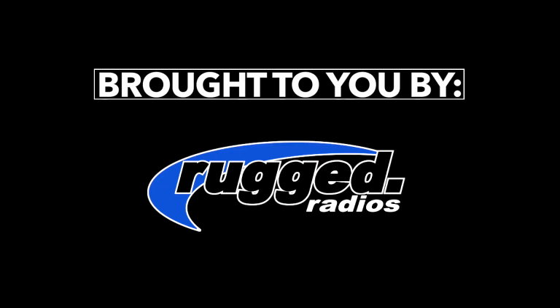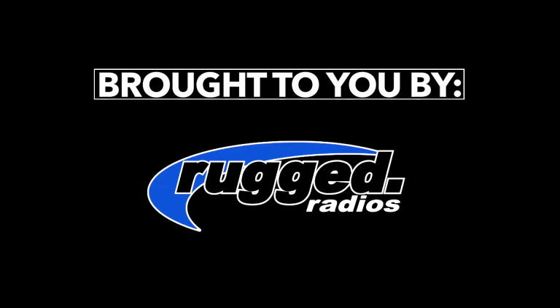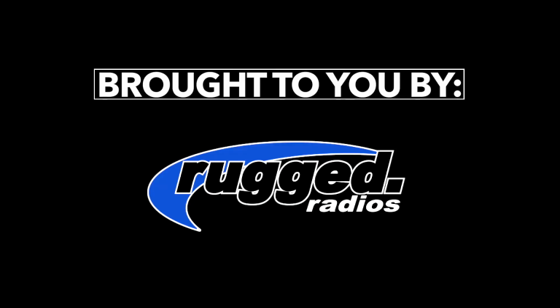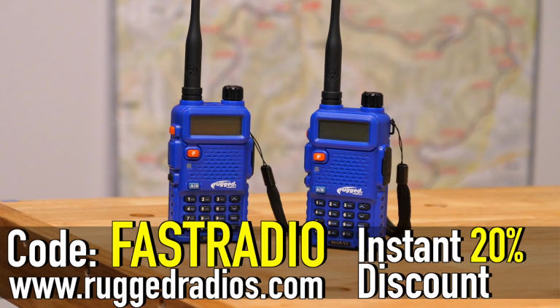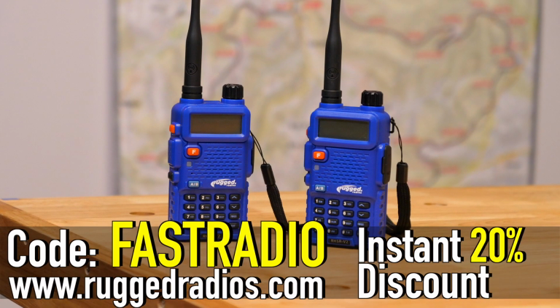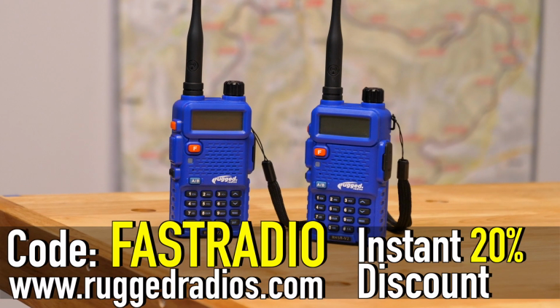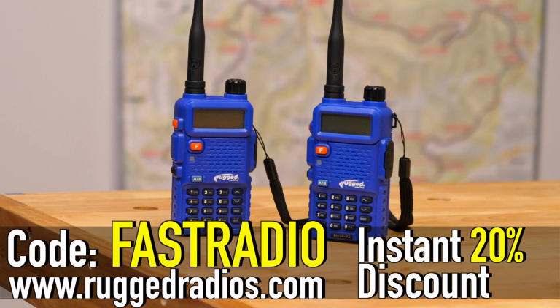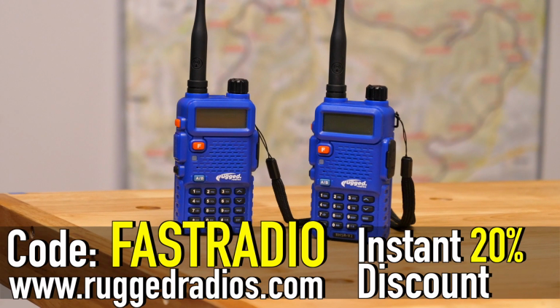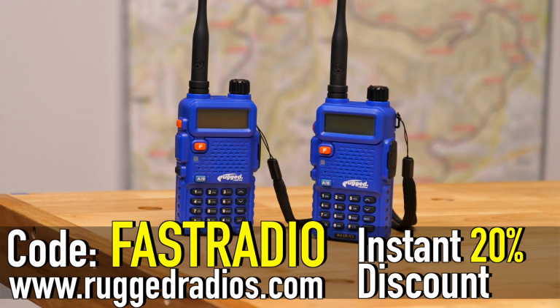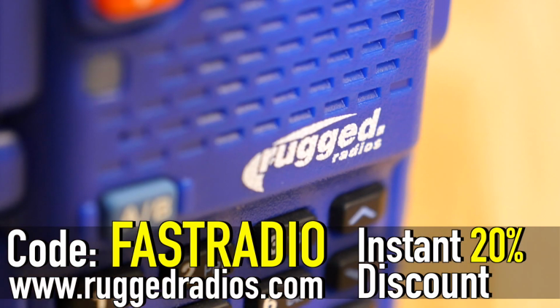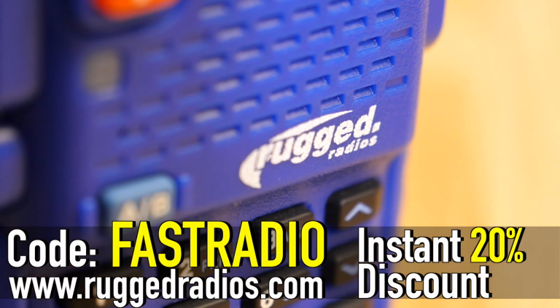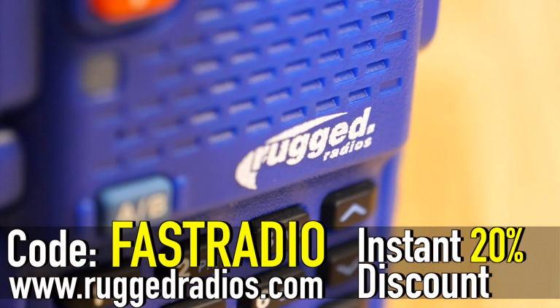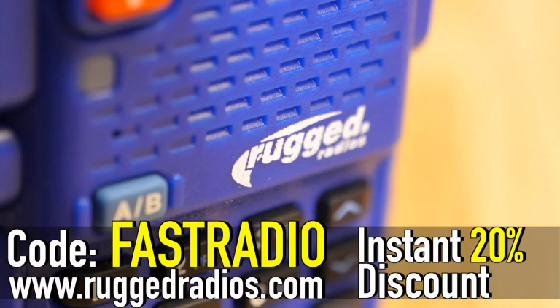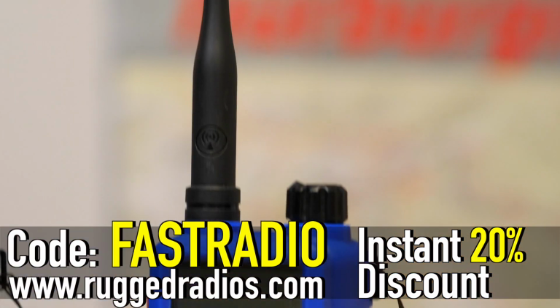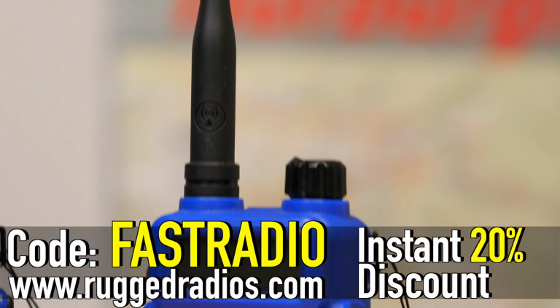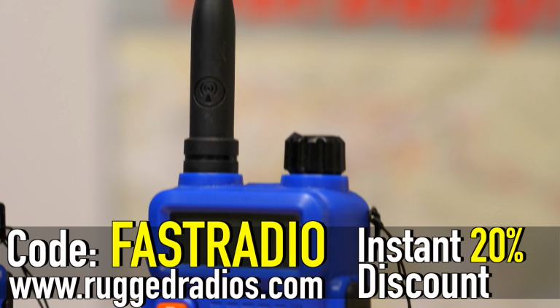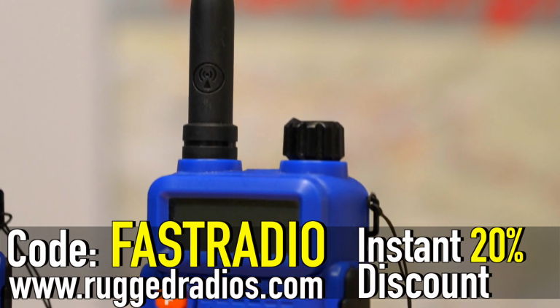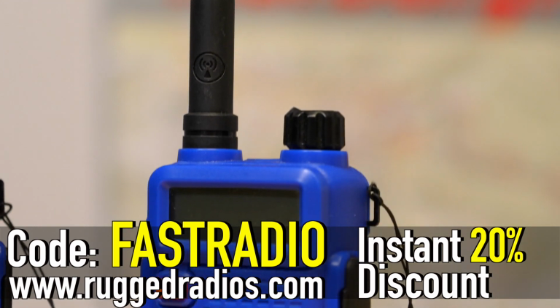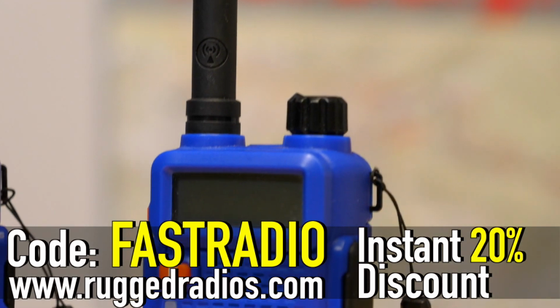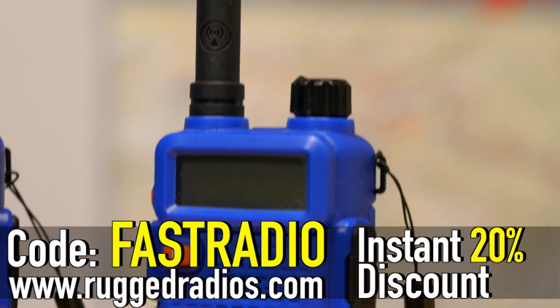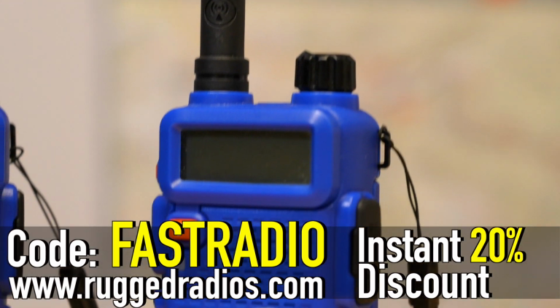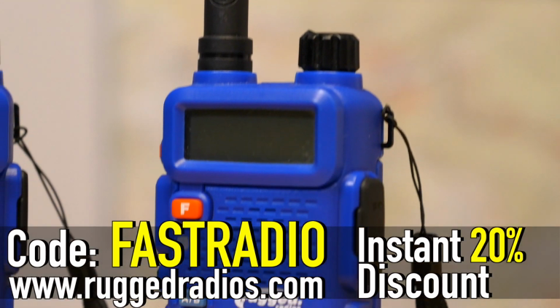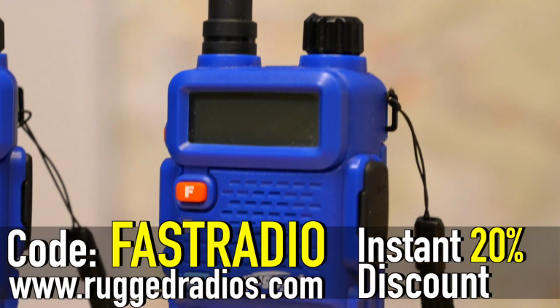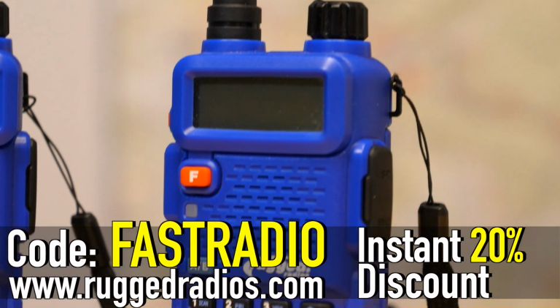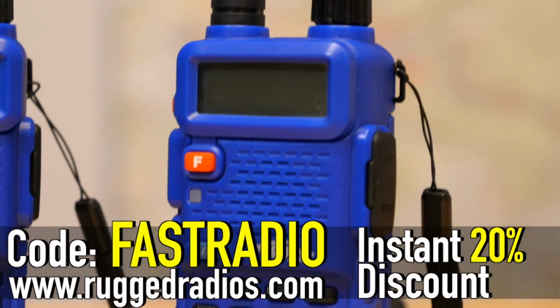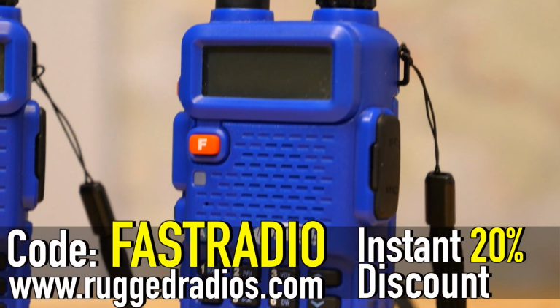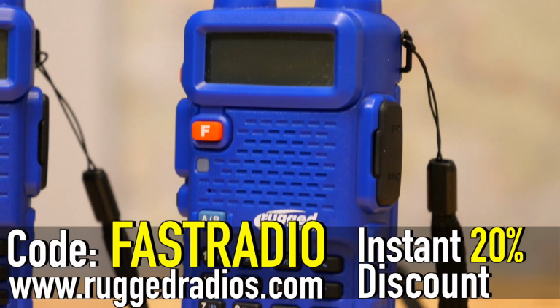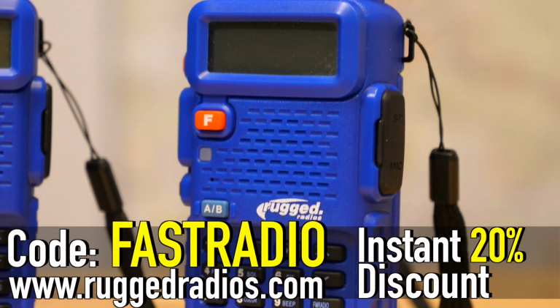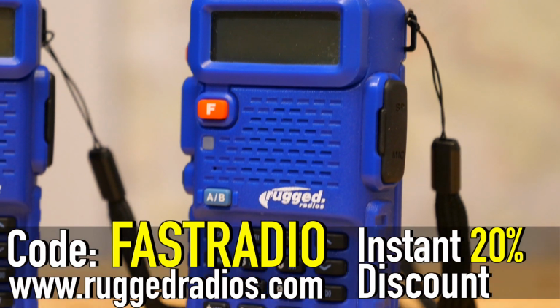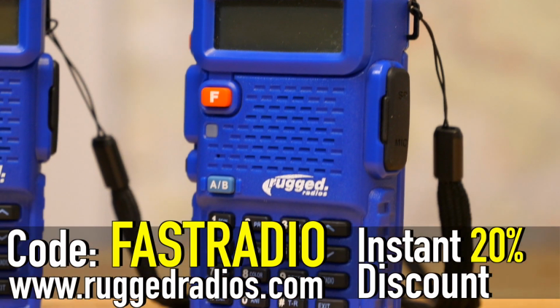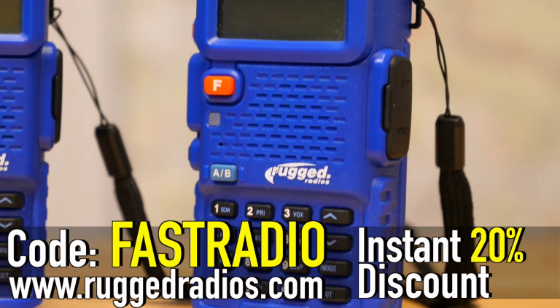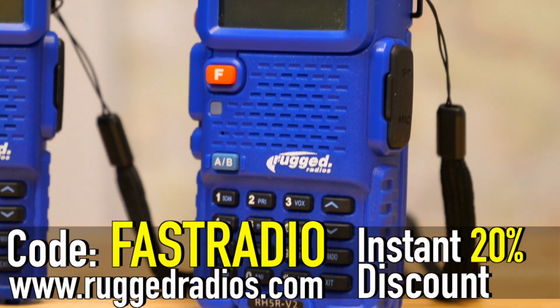Thanks to our sponsors at Rugged Radios. You can go to their website and enter the code FASTRADIO for a discount.